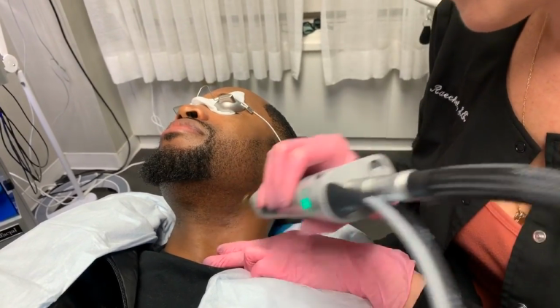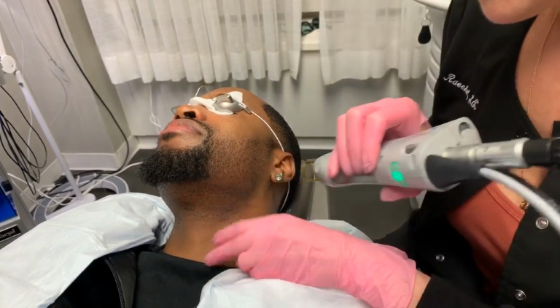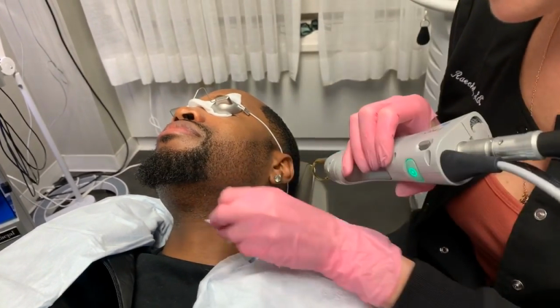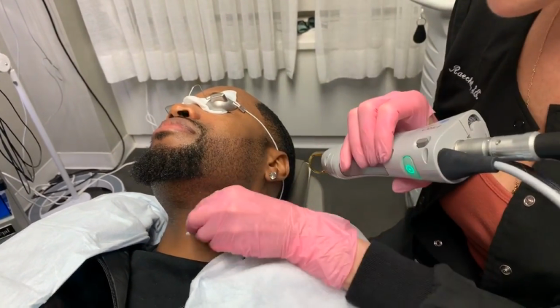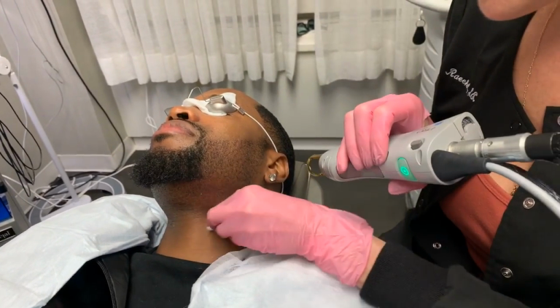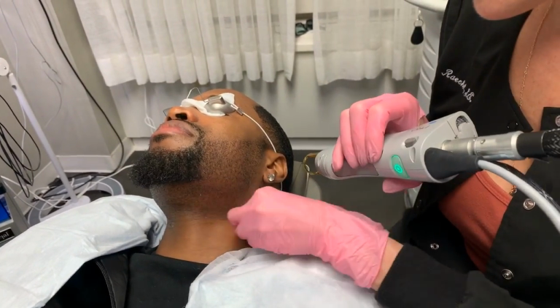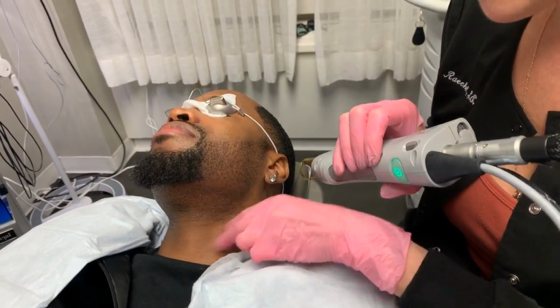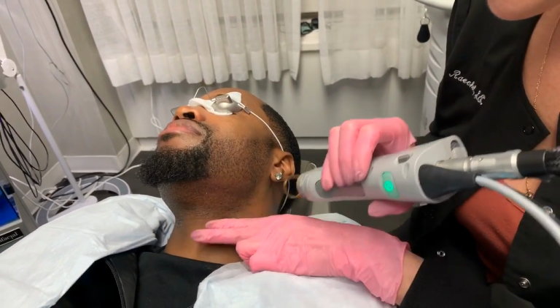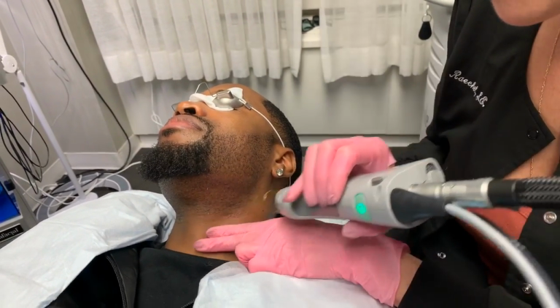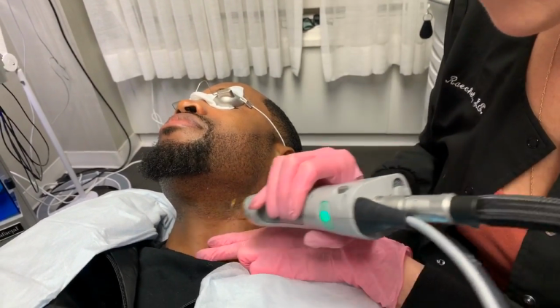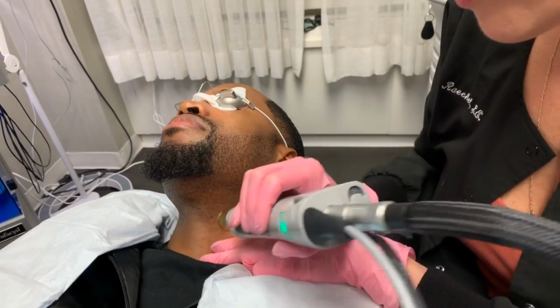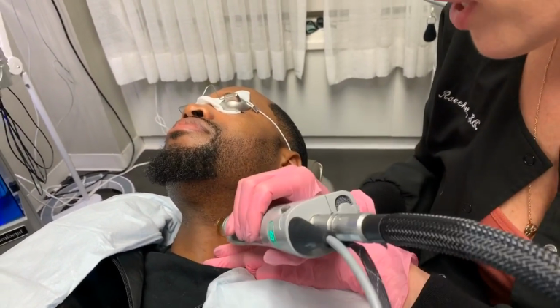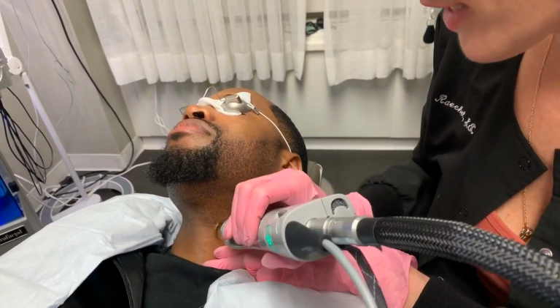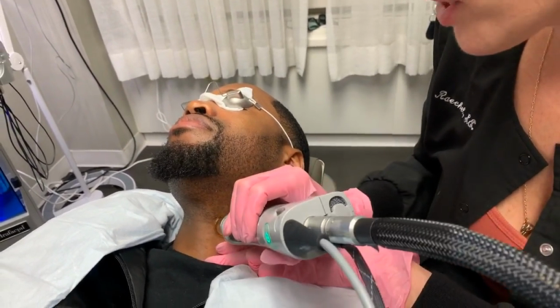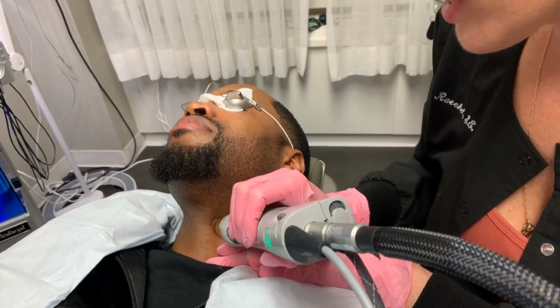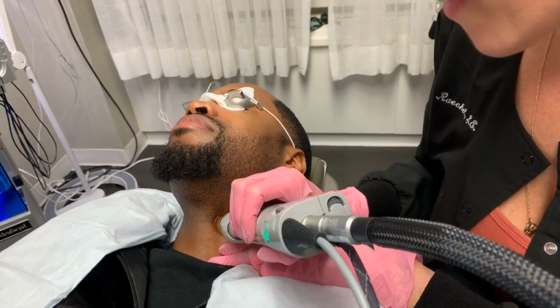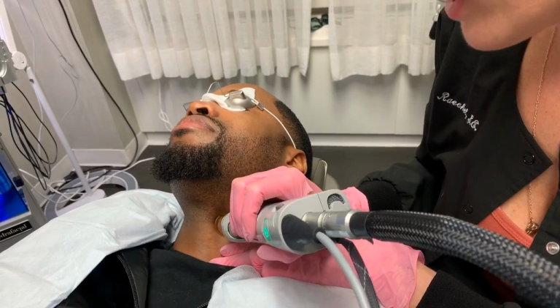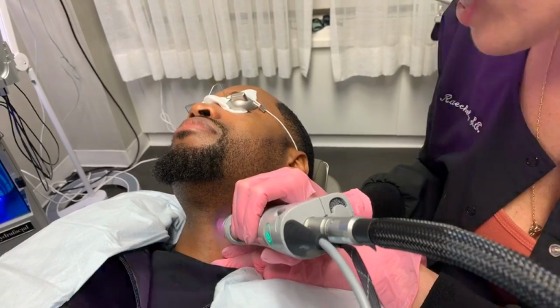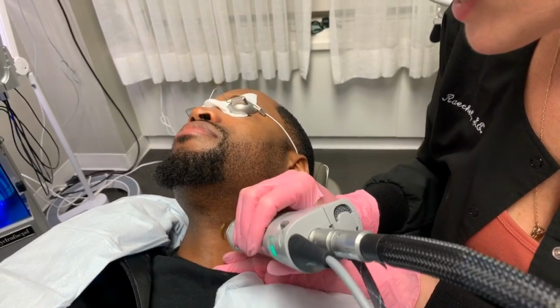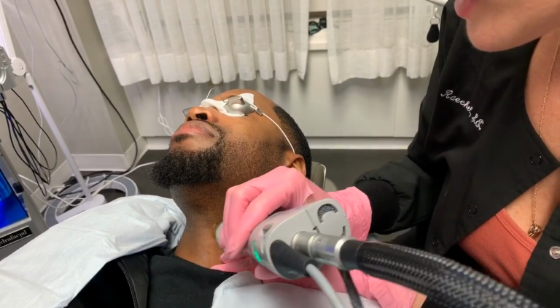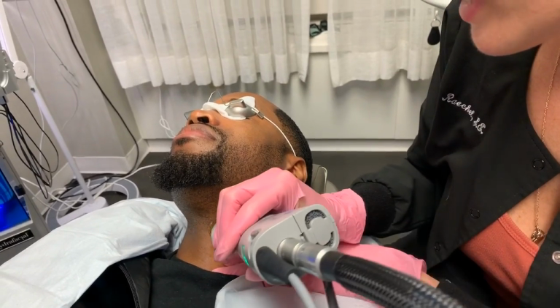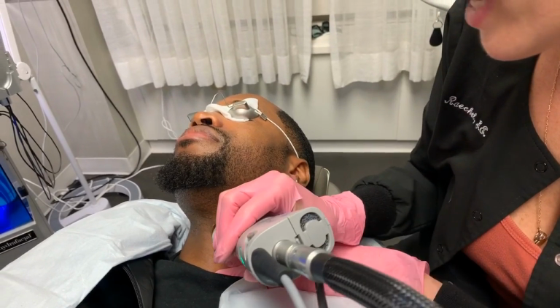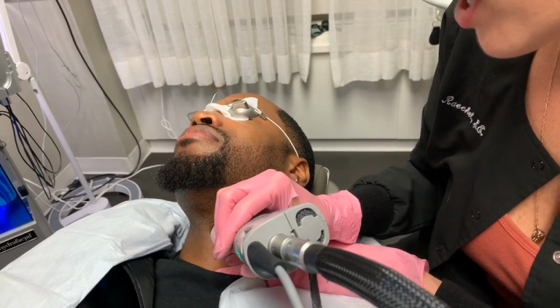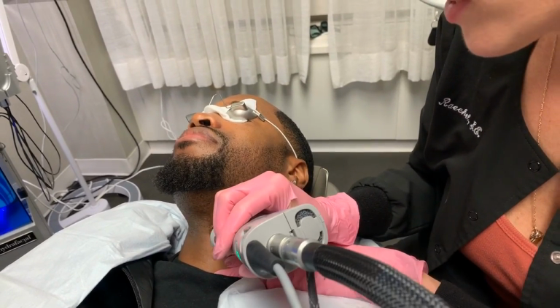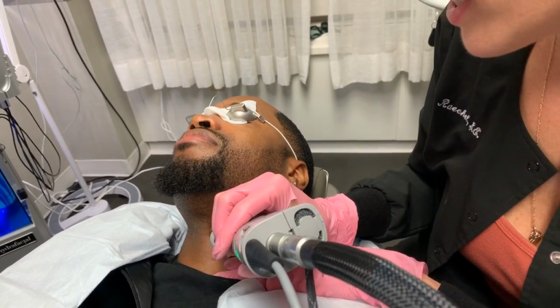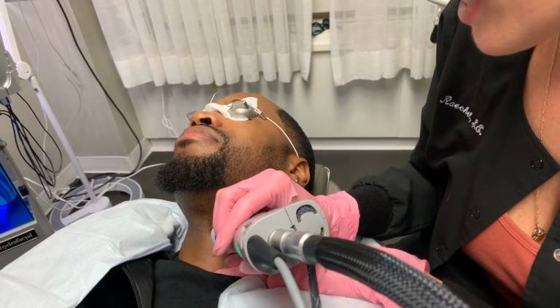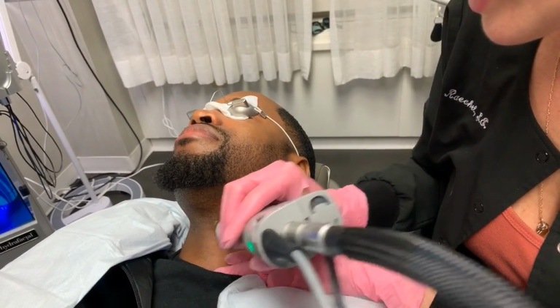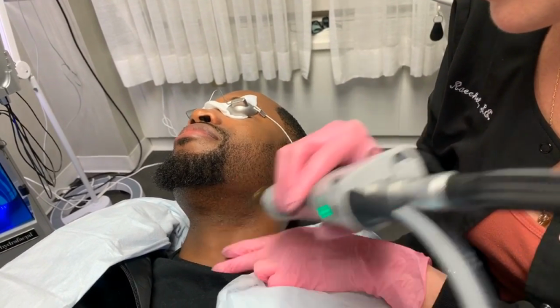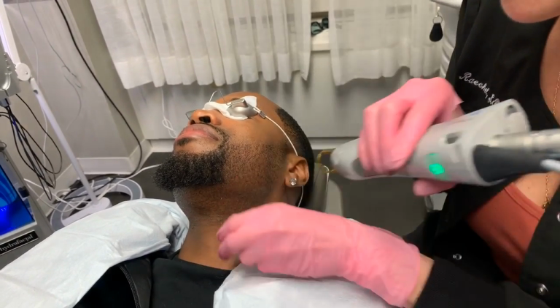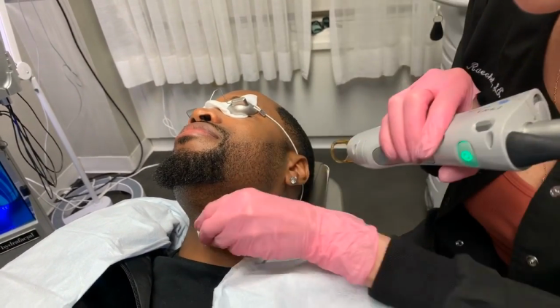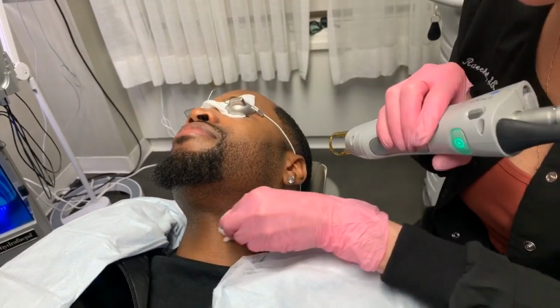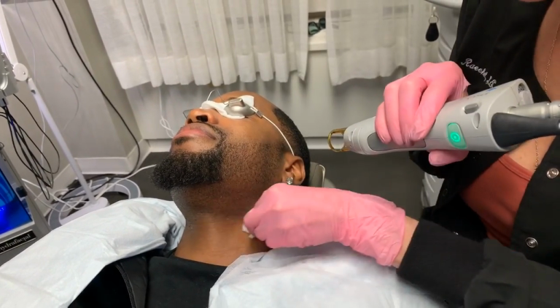We also gave him a little bit of pronox, which is laughing gas, to take the edge off so he's not too uncomfortable.